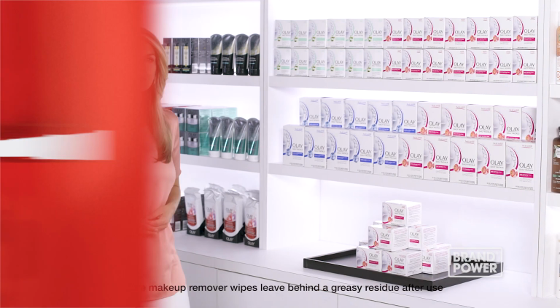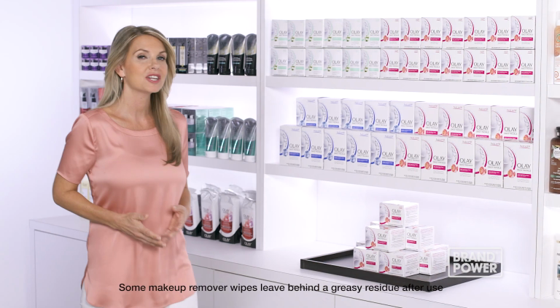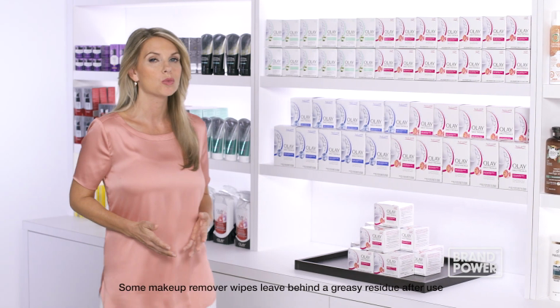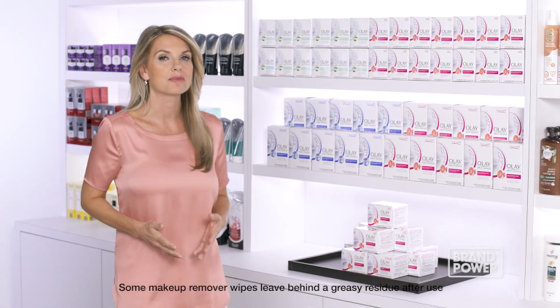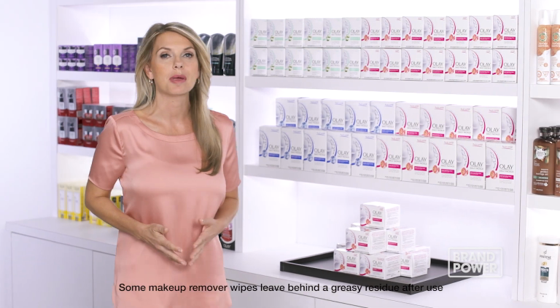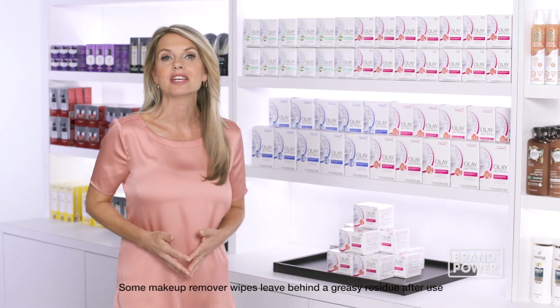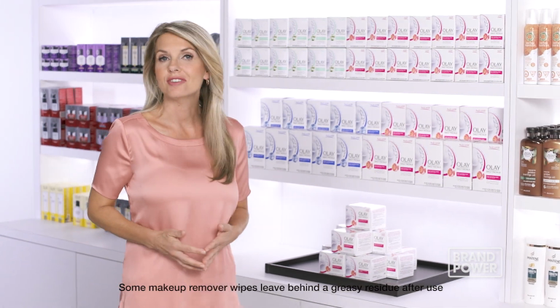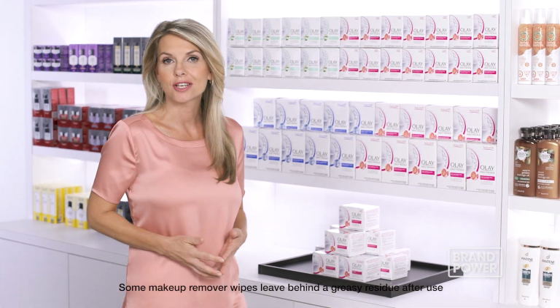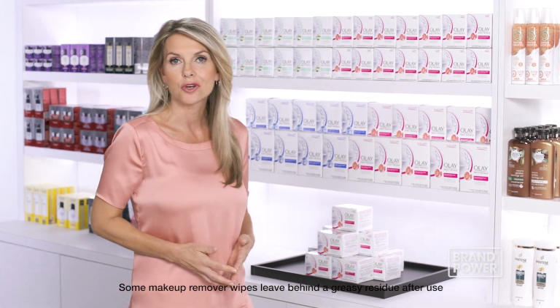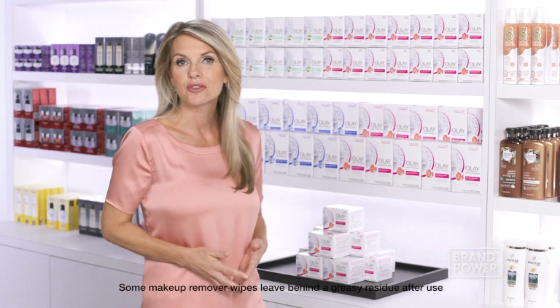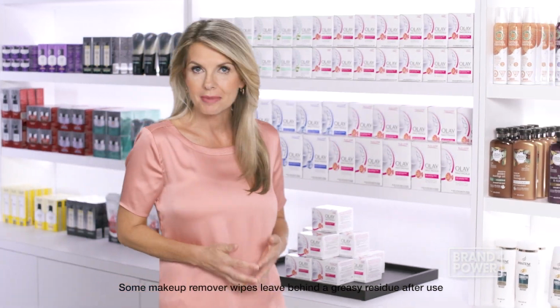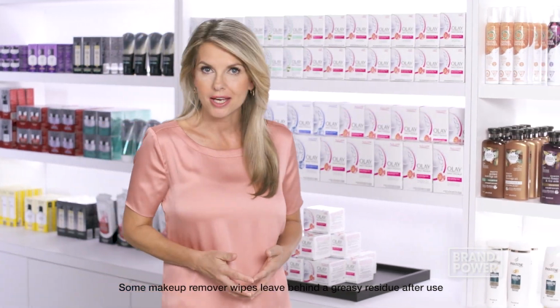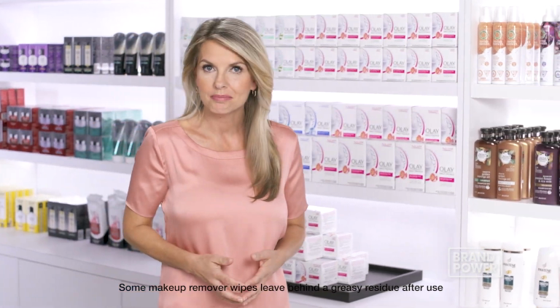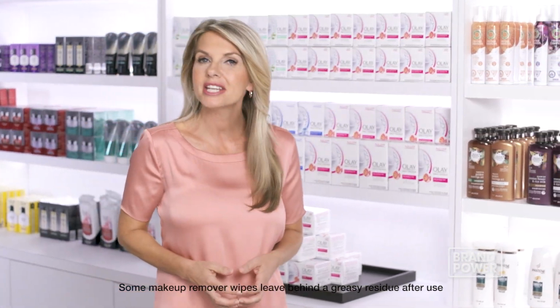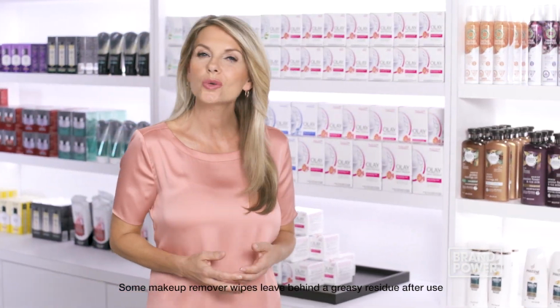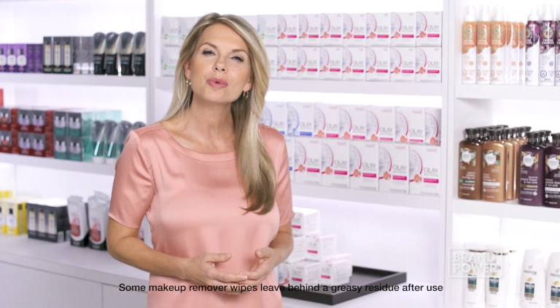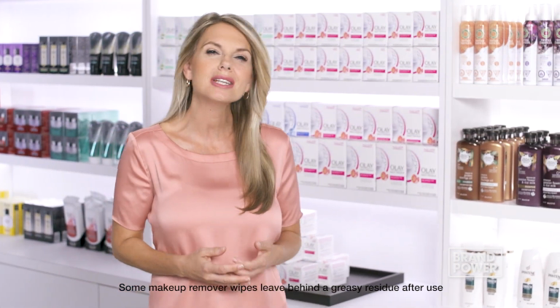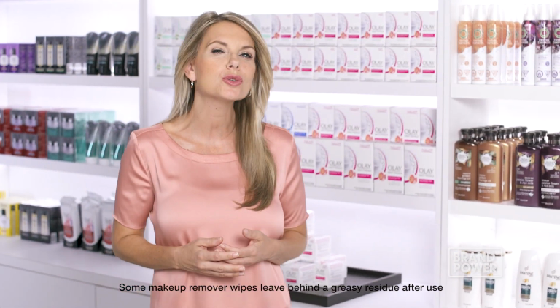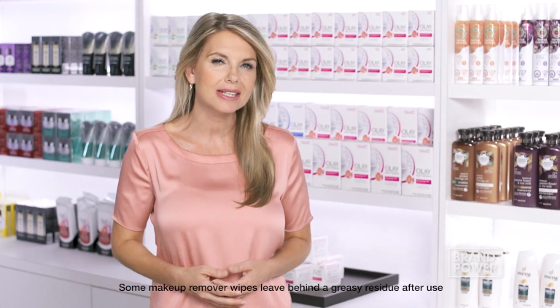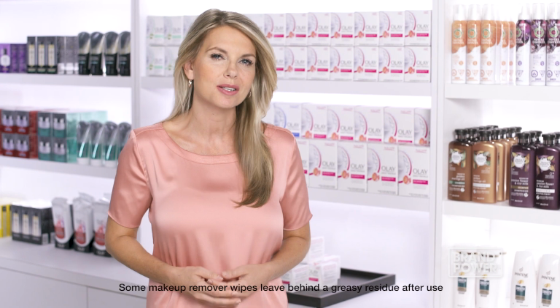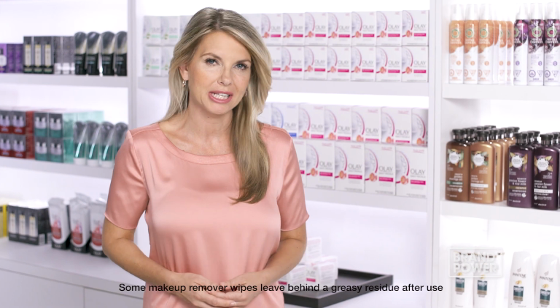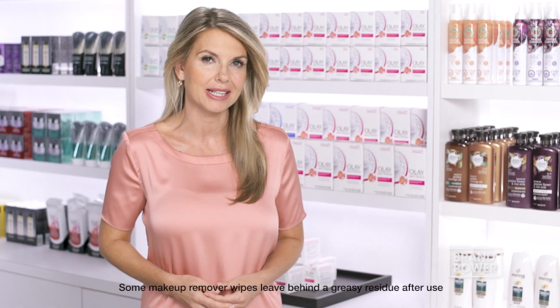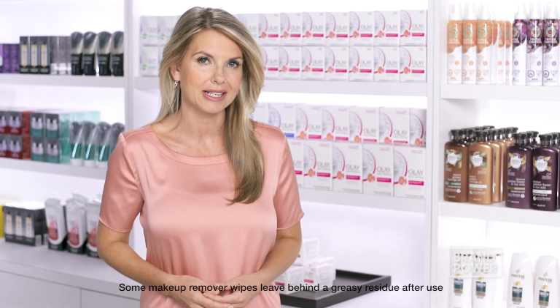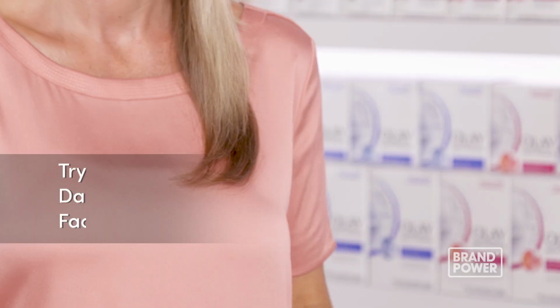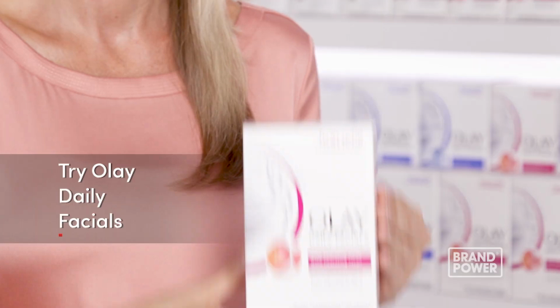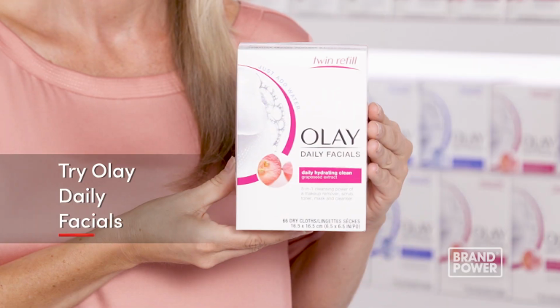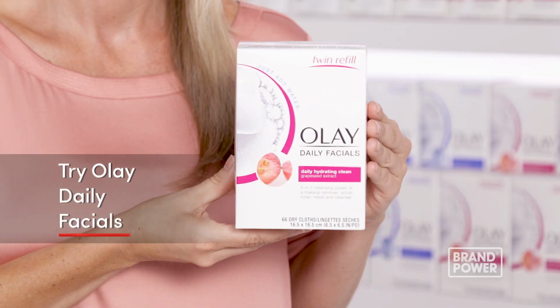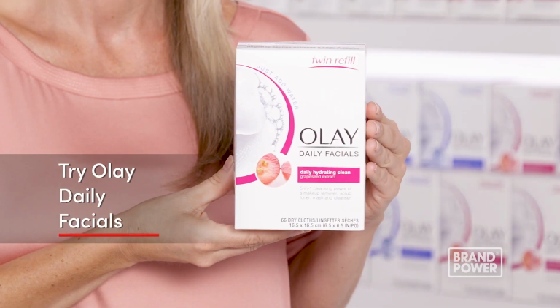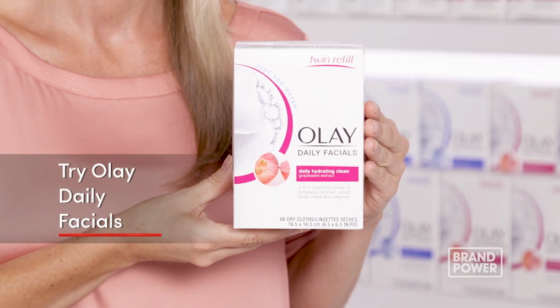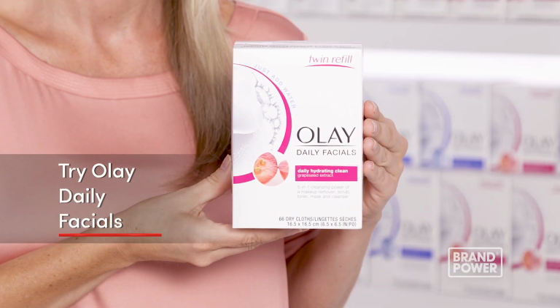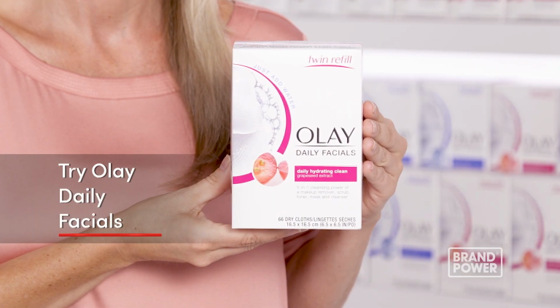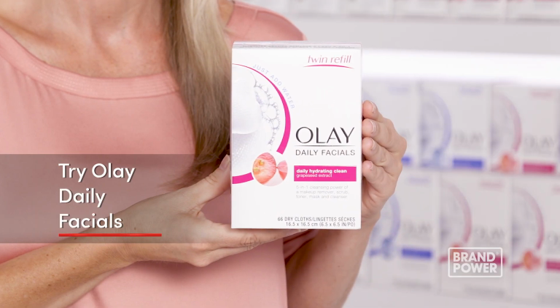Facial wipes may be convenient for removing makeup, but they don't always leave your skin completely clean. Try Olay Daily Facials.